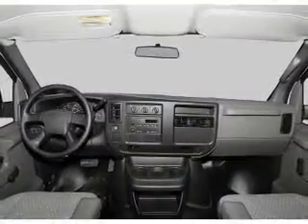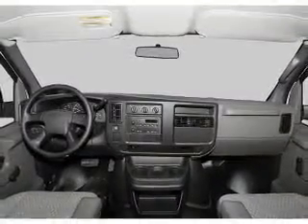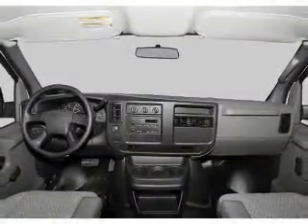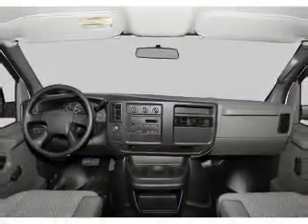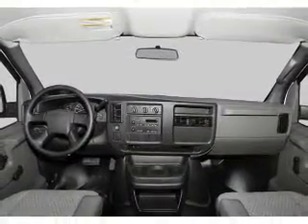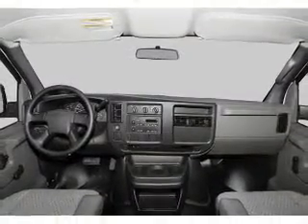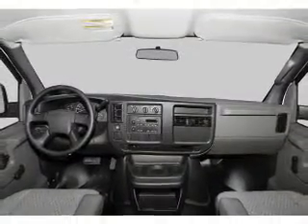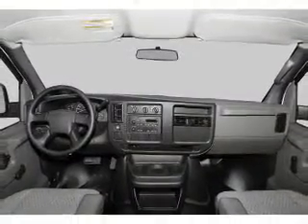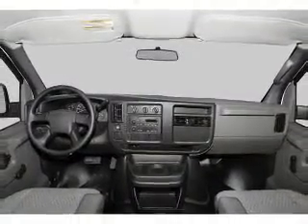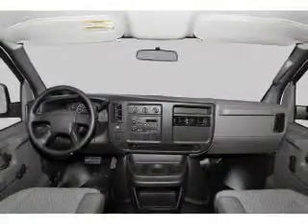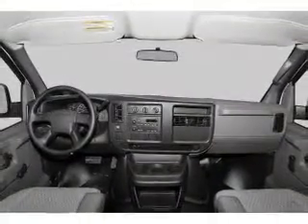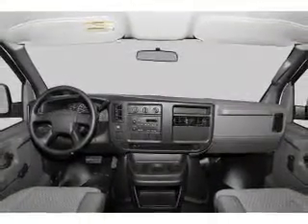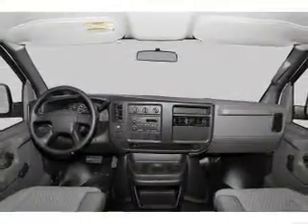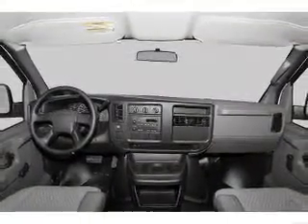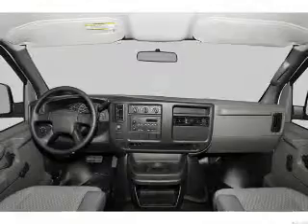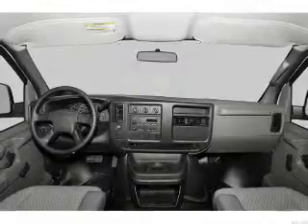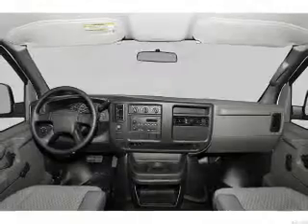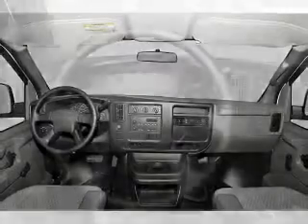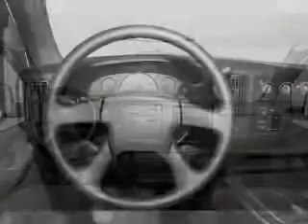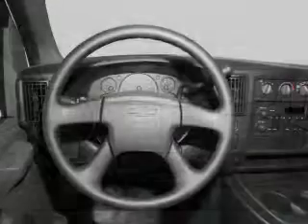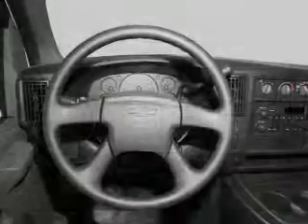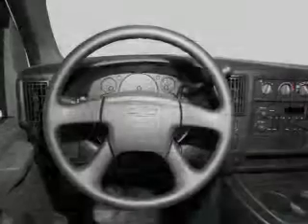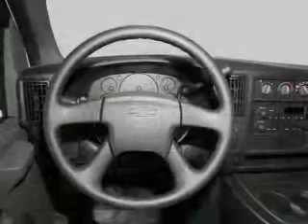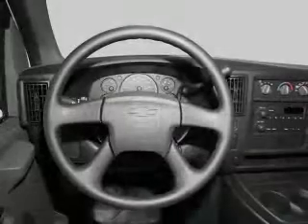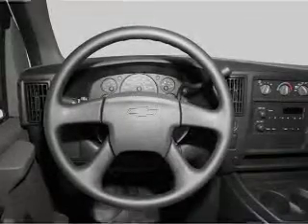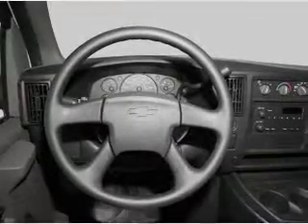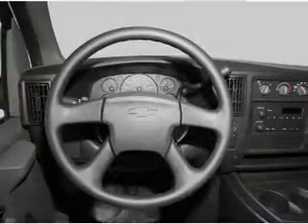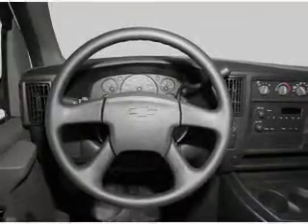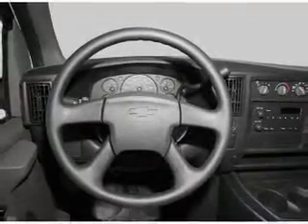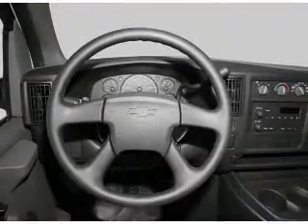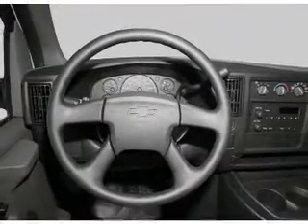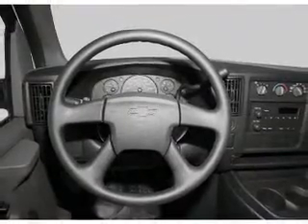Front ventilated disc brakes. Daytime running lights. Call today to schedule a test drive.